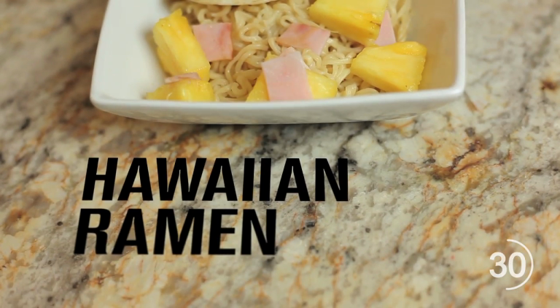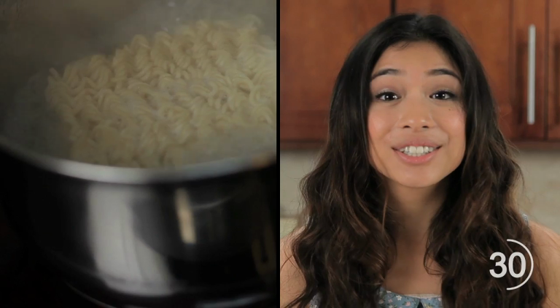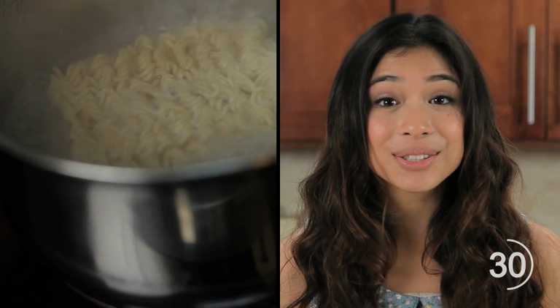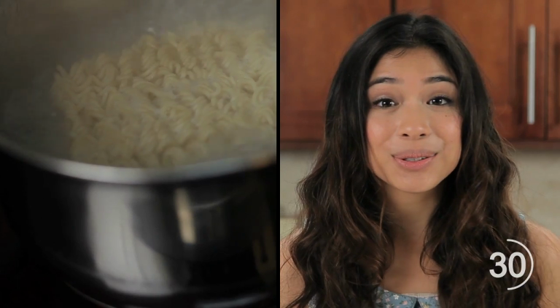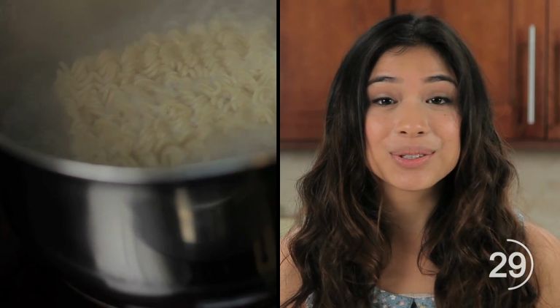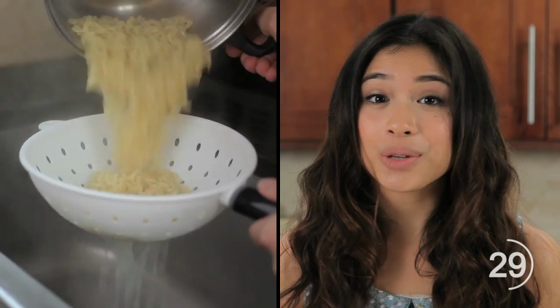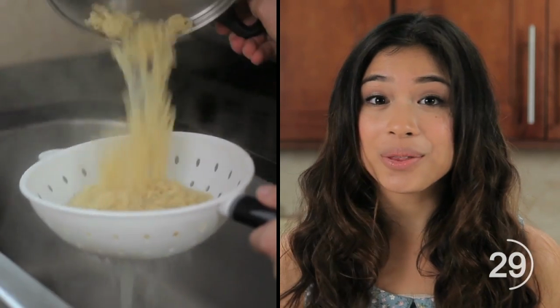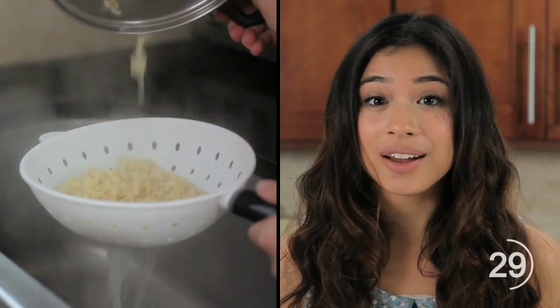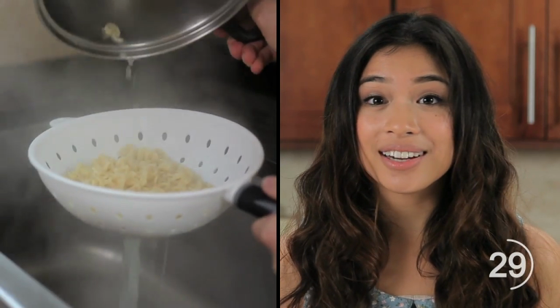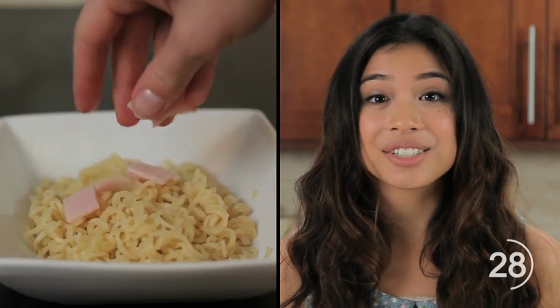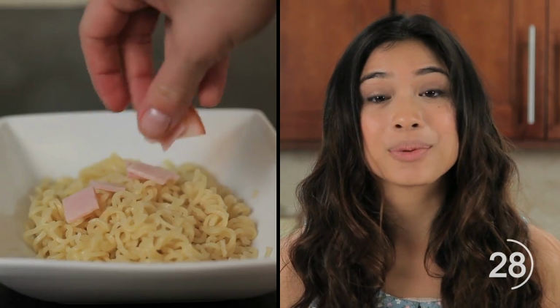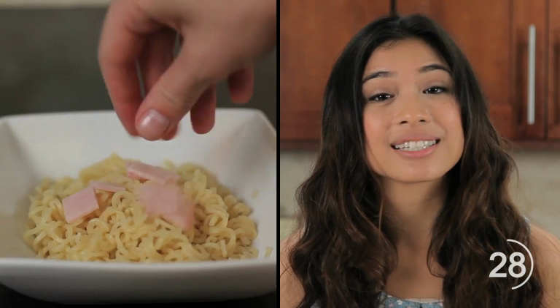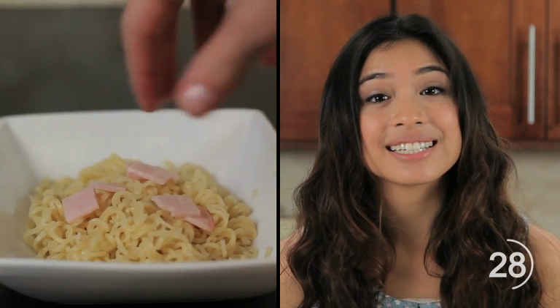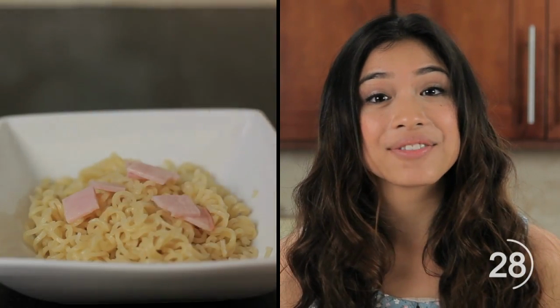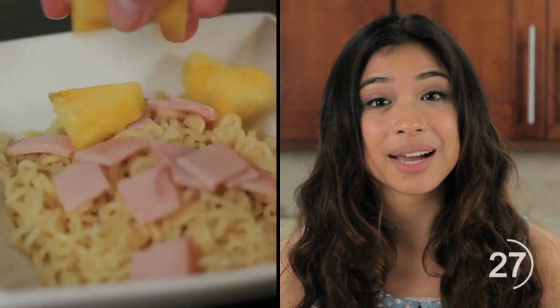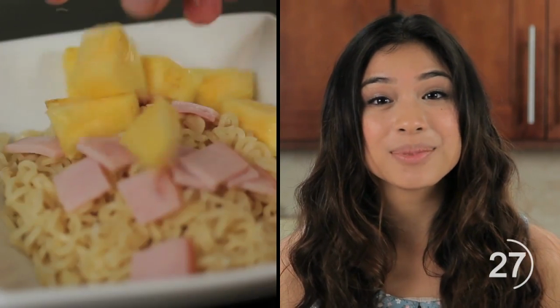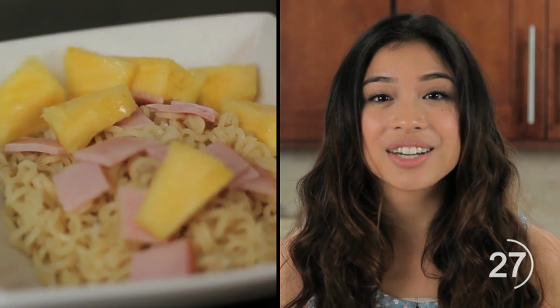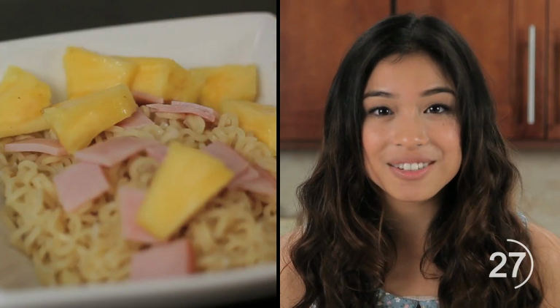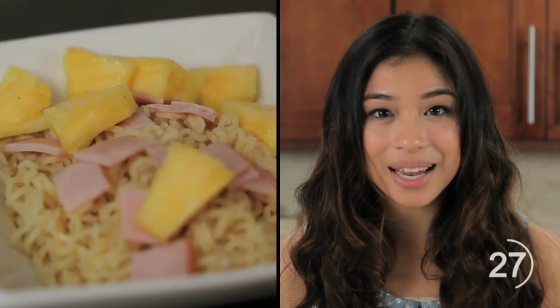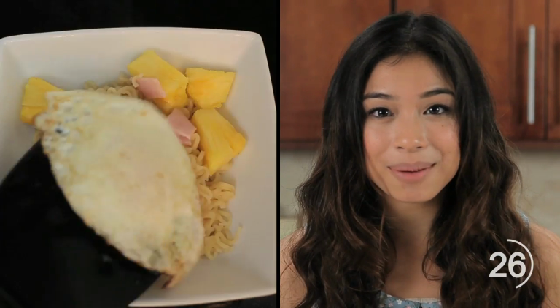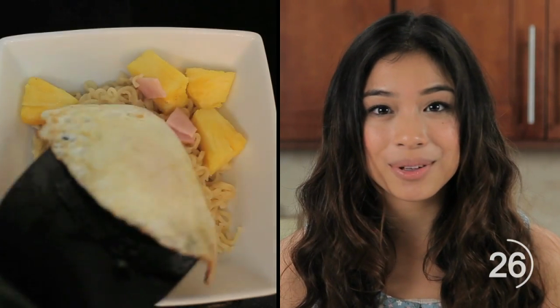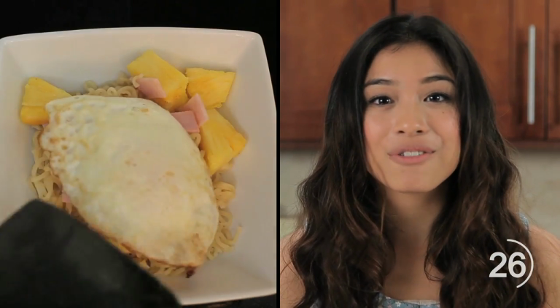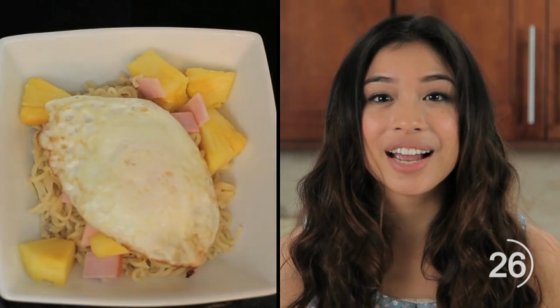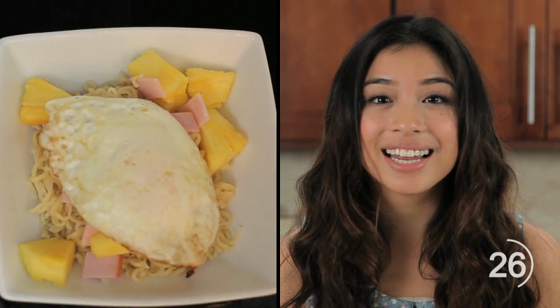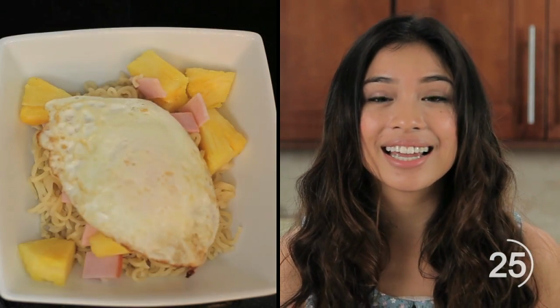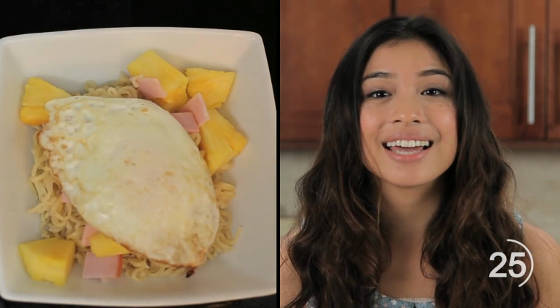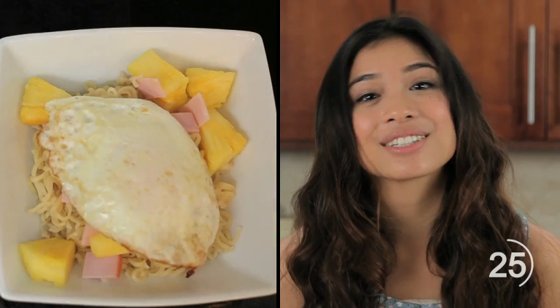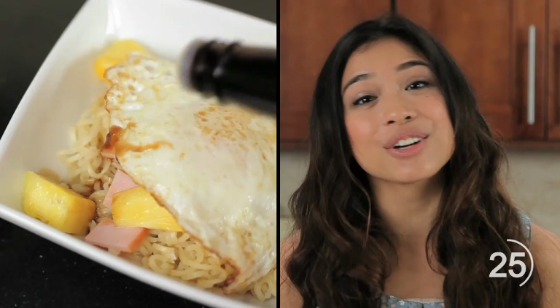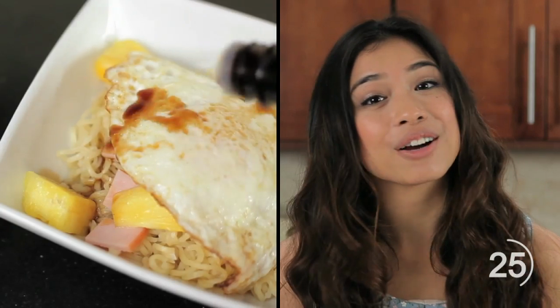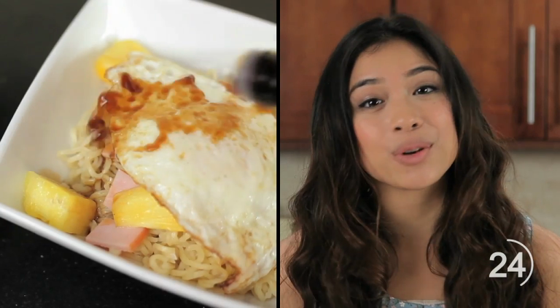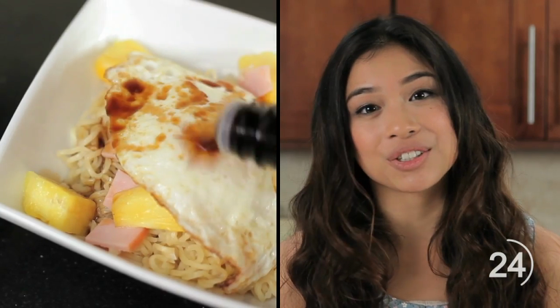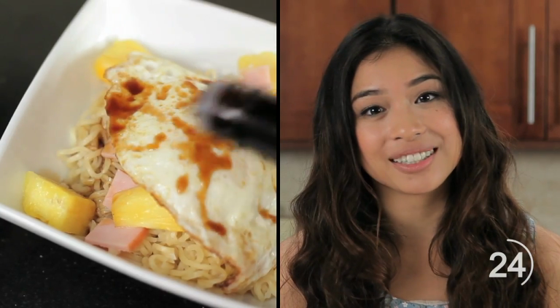Cook noodles, drain the water, and top with slices of ham, chunks of pineapple, a fried egg, and a skirt of Worcestershire.